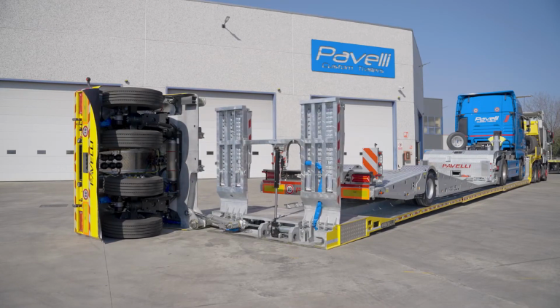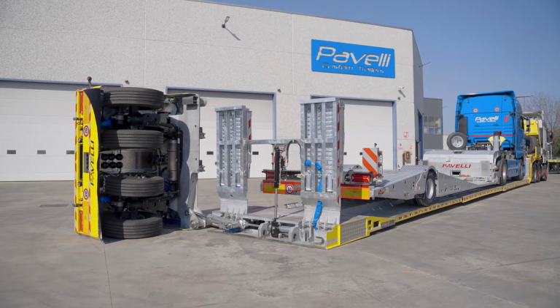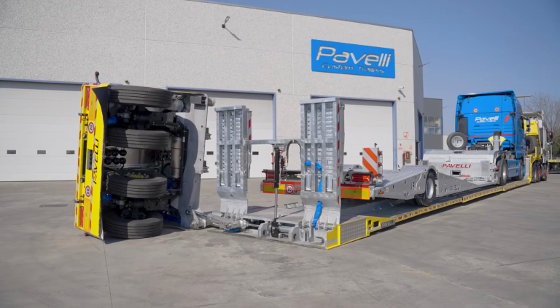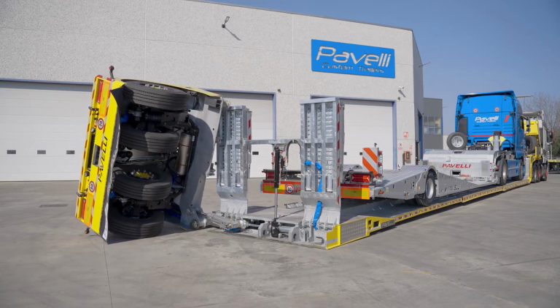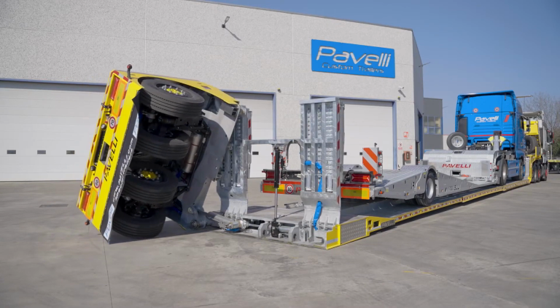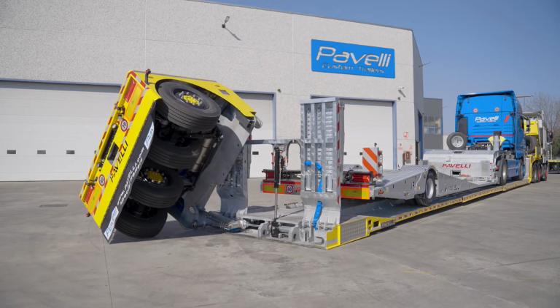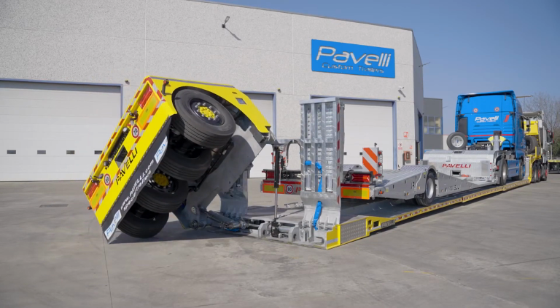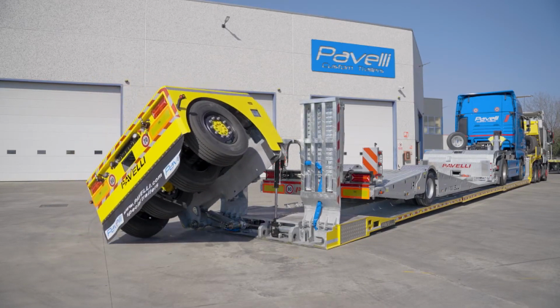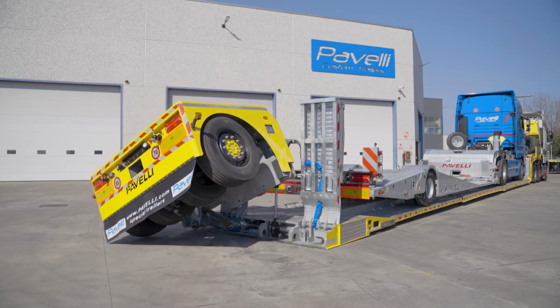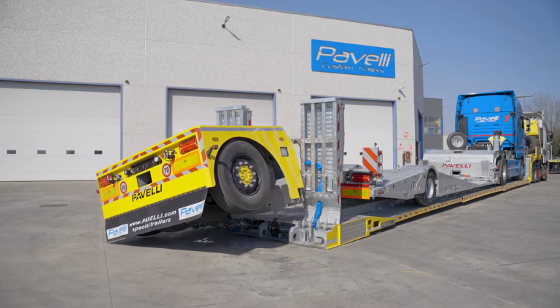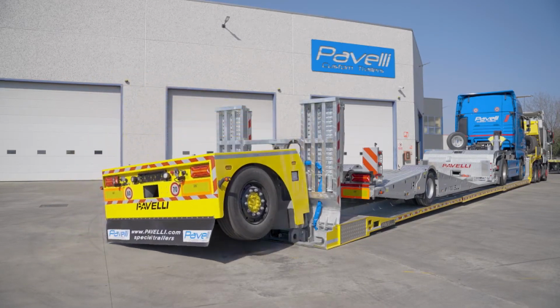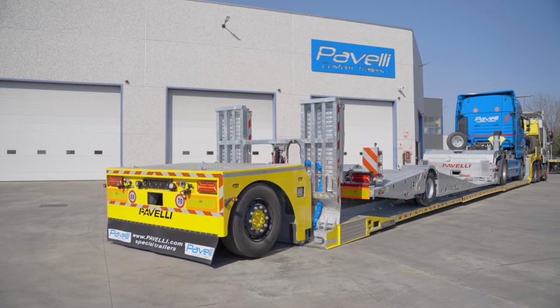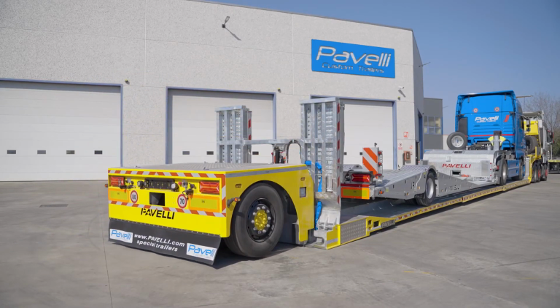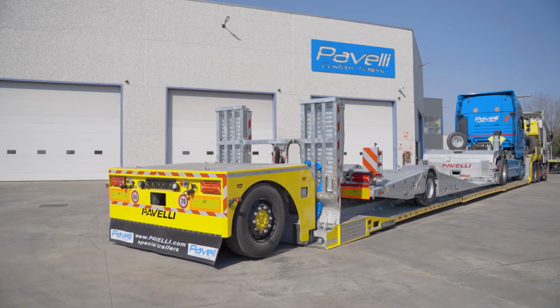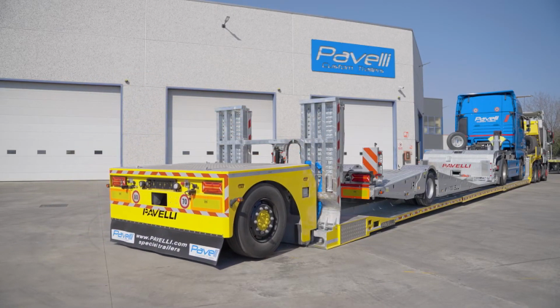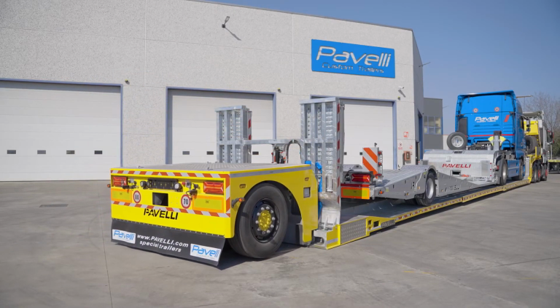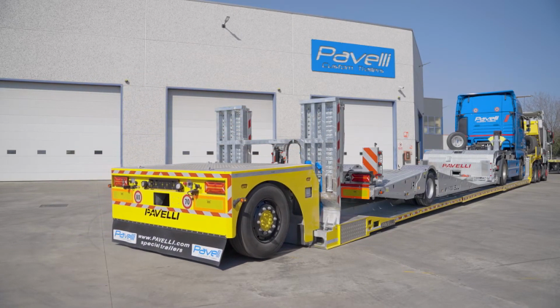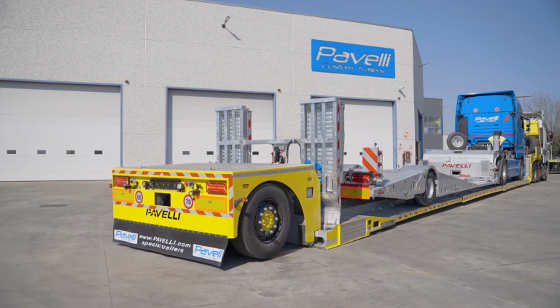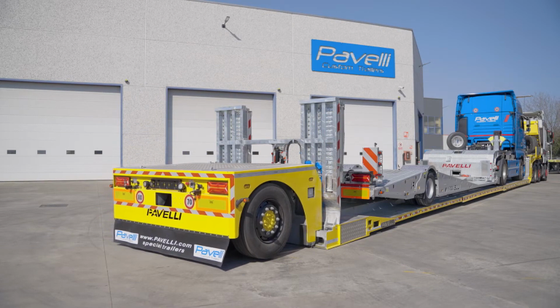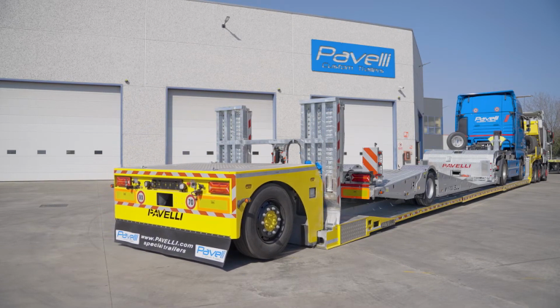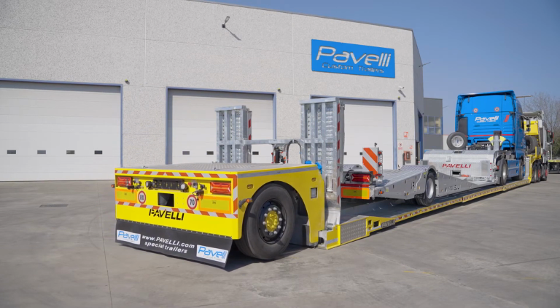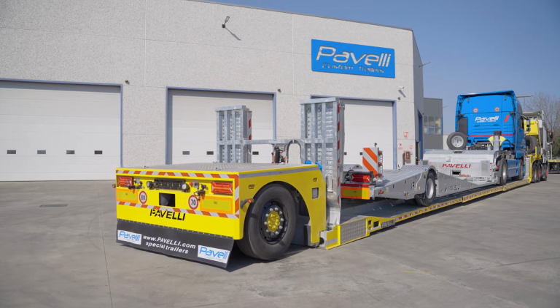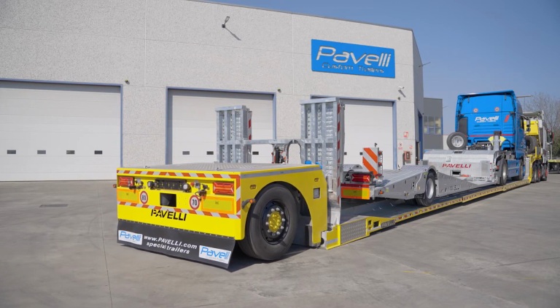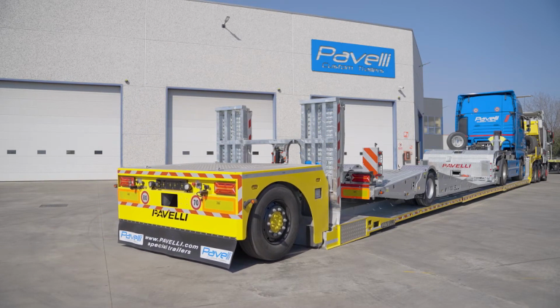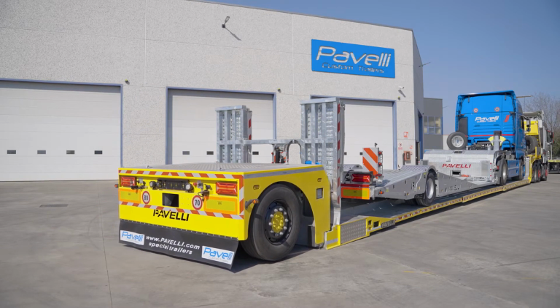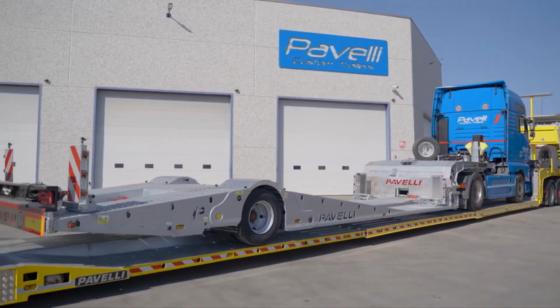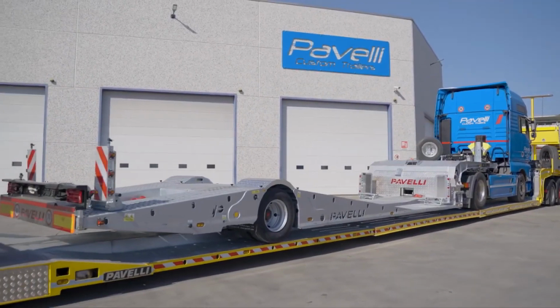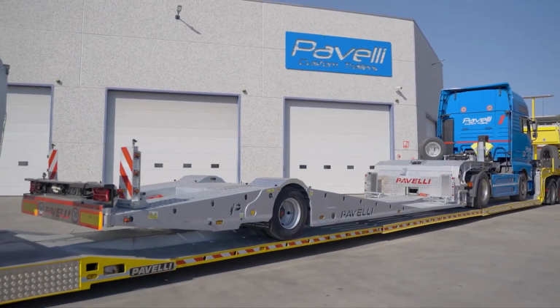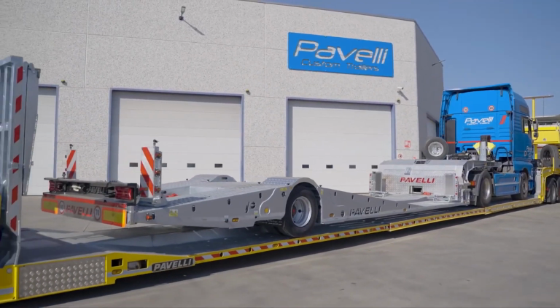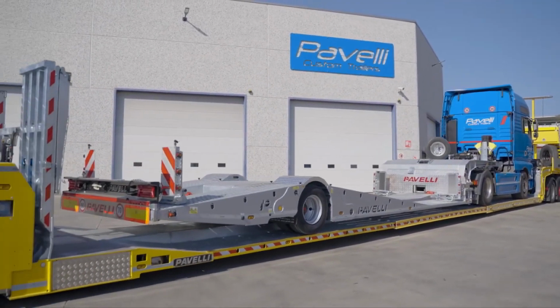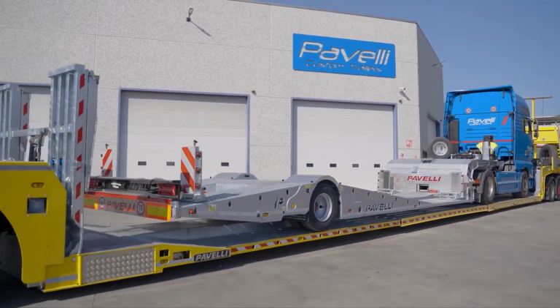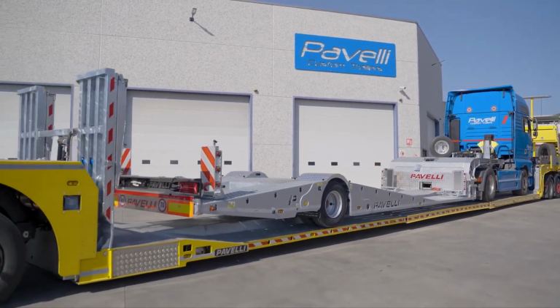These trailers exude strength, durability, and versatility, making them an excellent choice for transporting heavy loads and equipment.